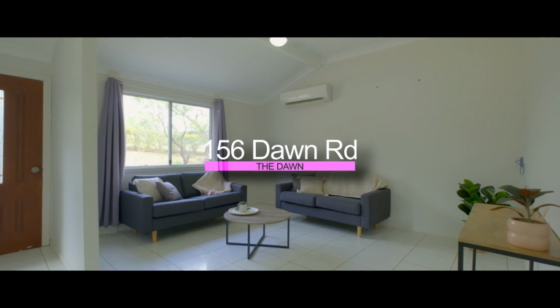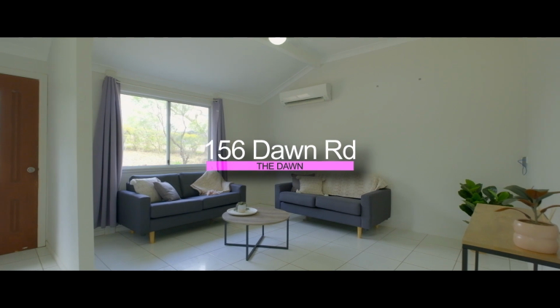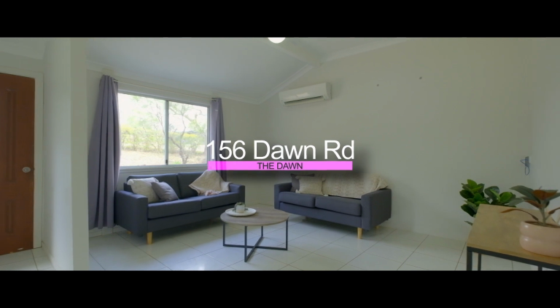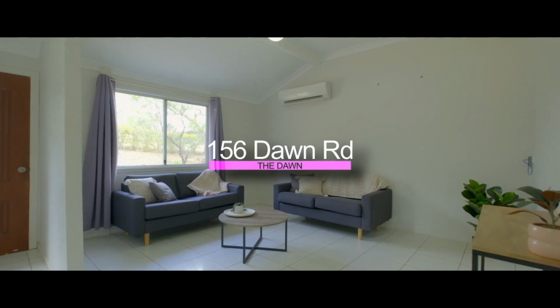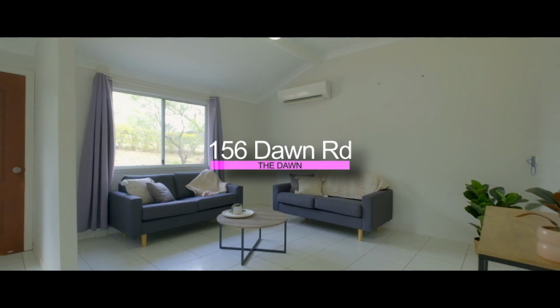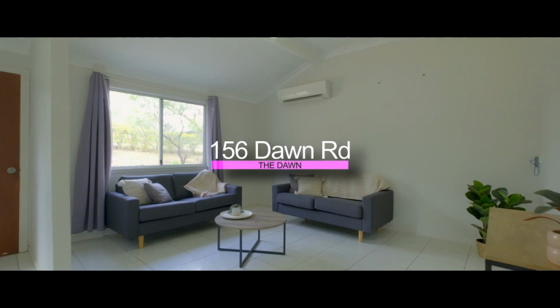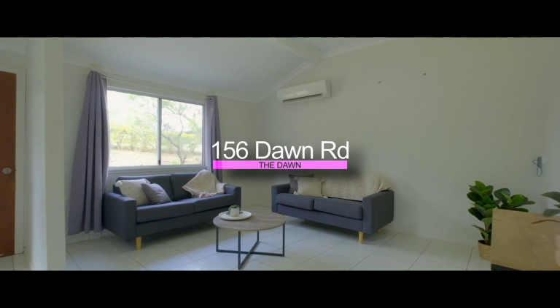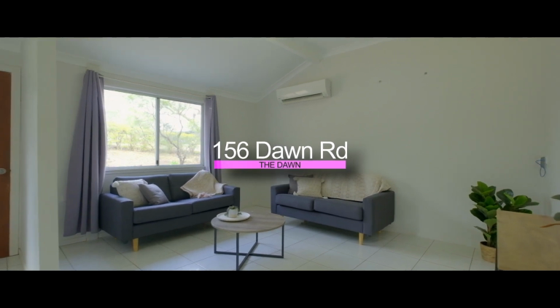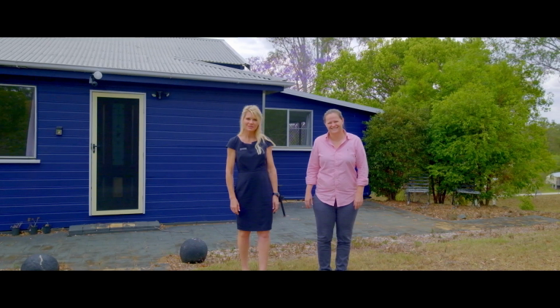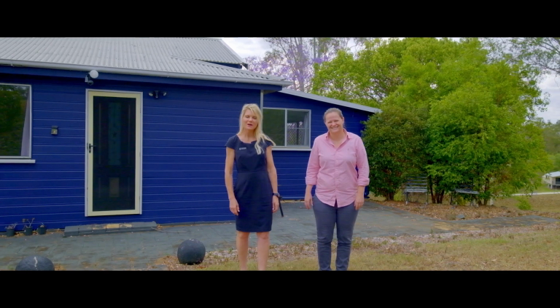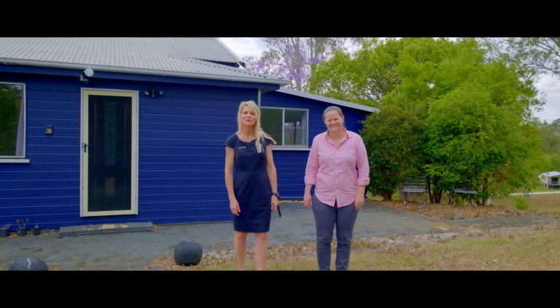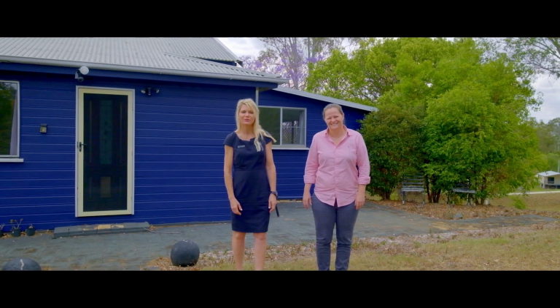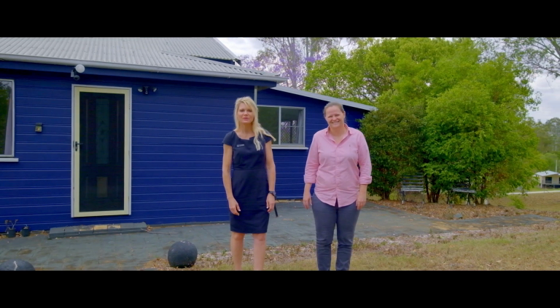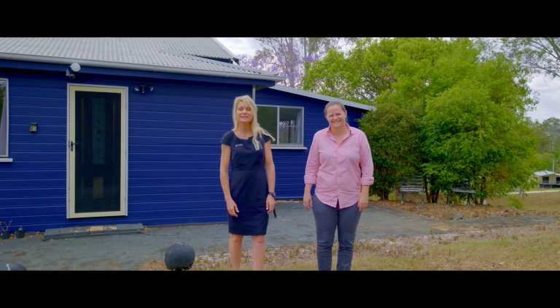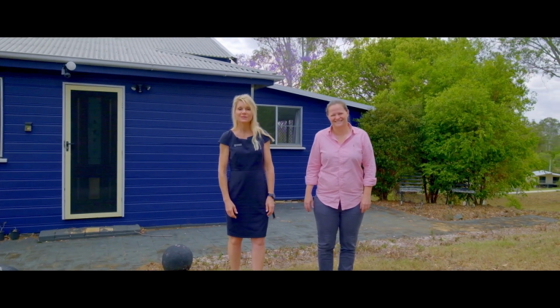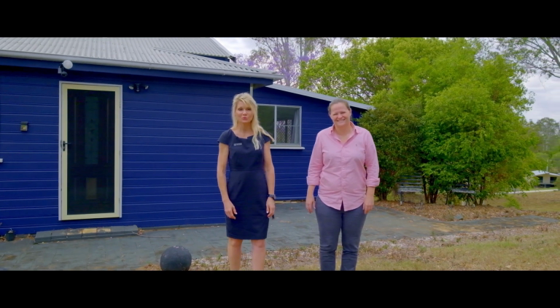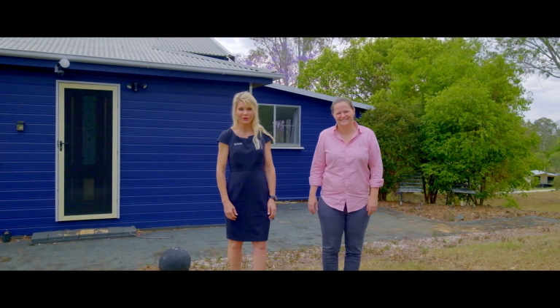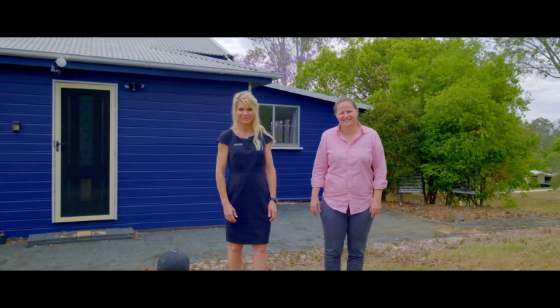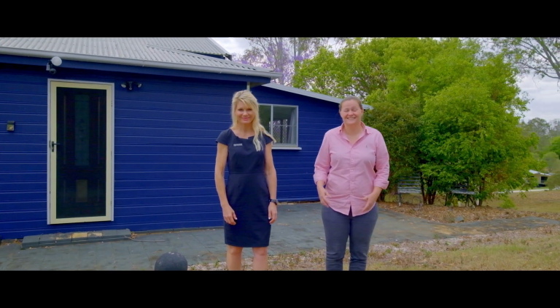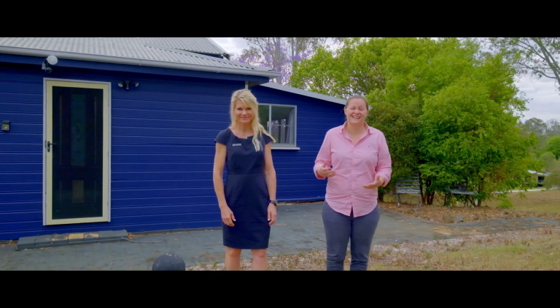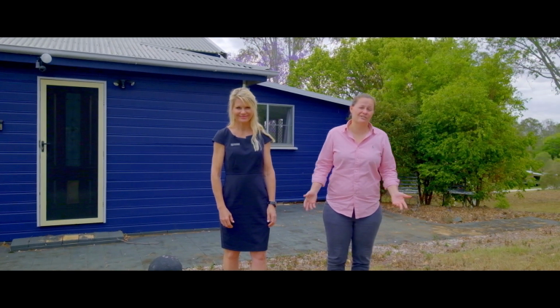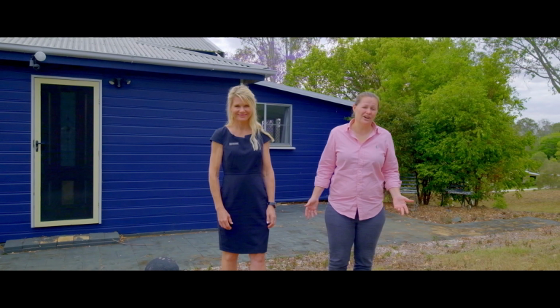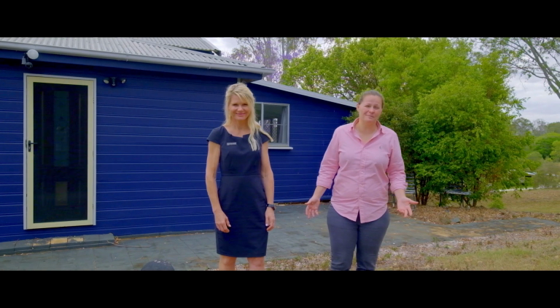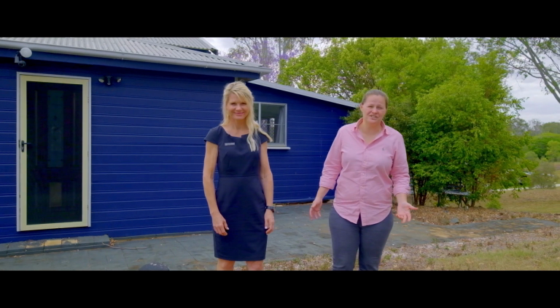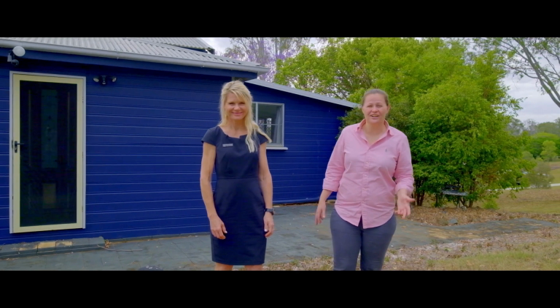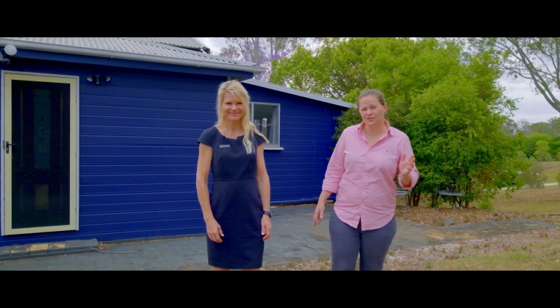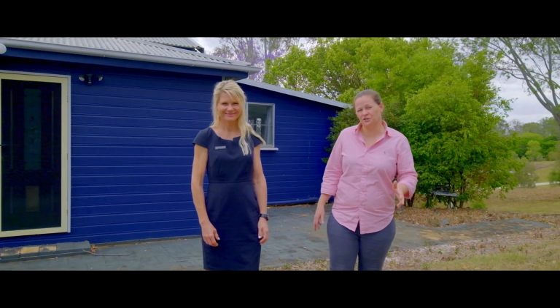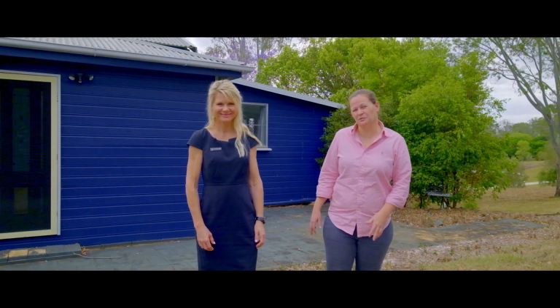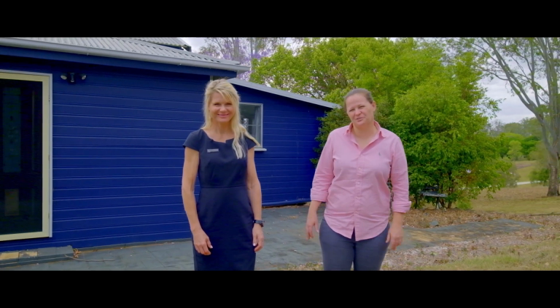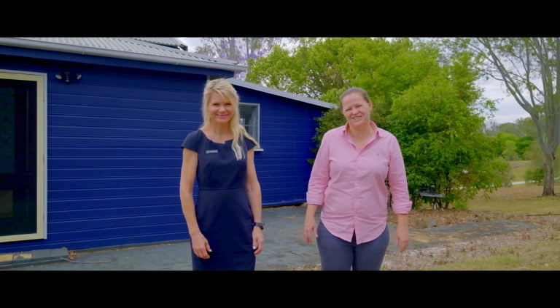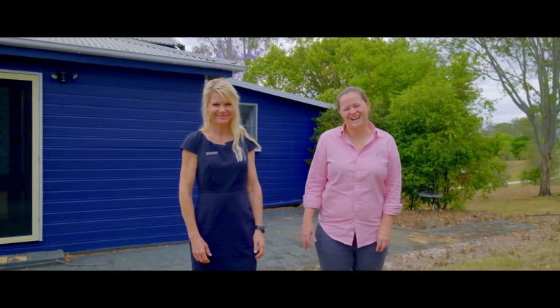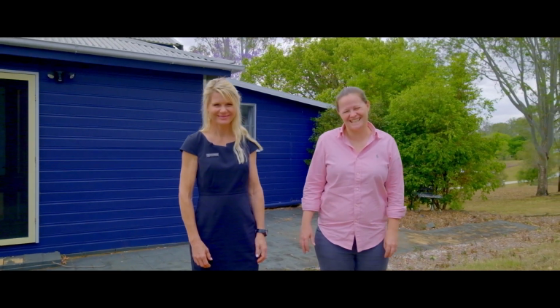Hi everyone, Tina and Steph from Anchor Realty. Welcome to 156 Dawn Road. This is a great home and shed on 2.32 acres.